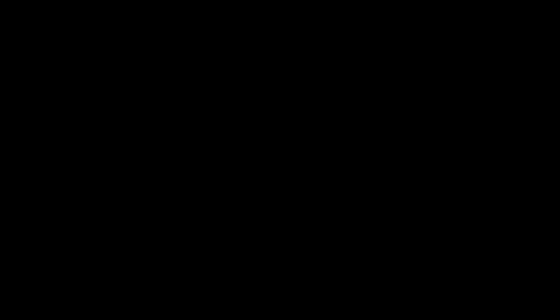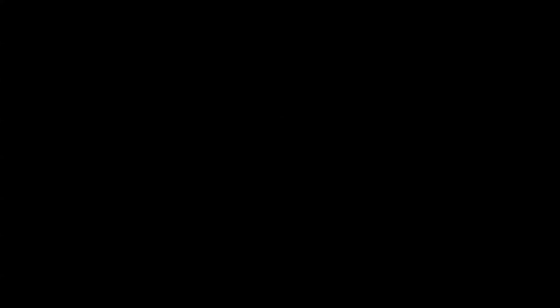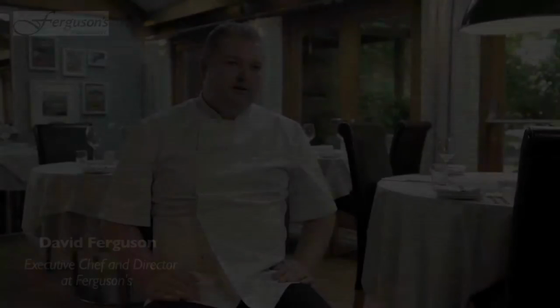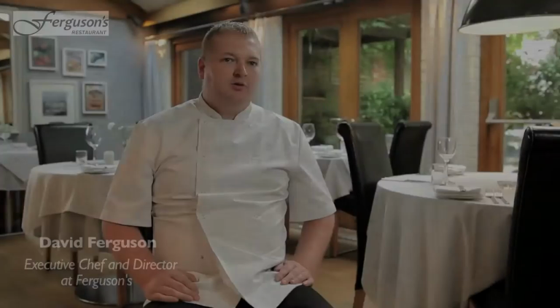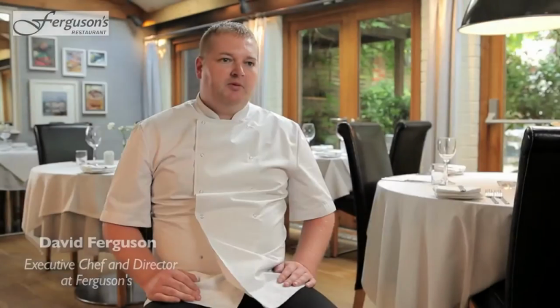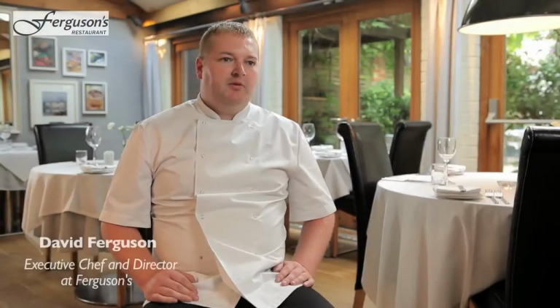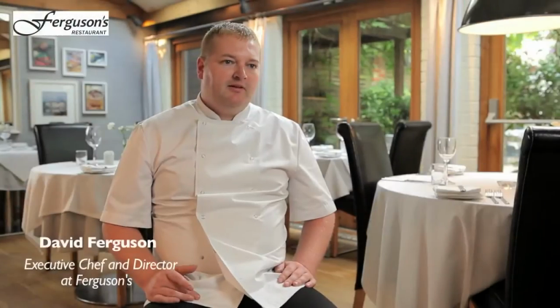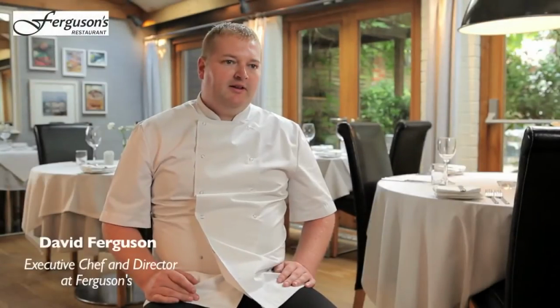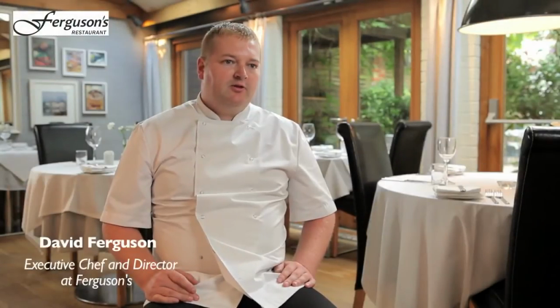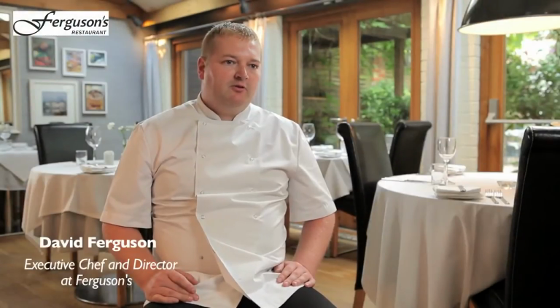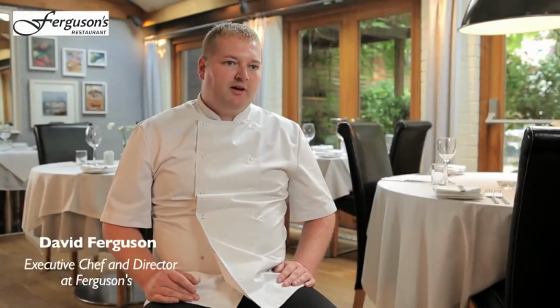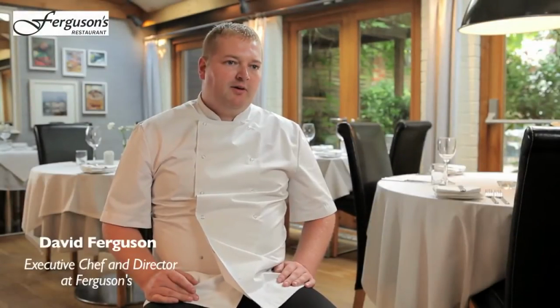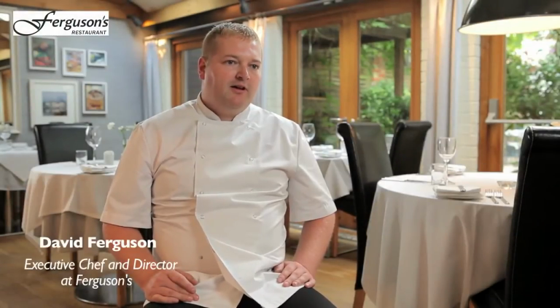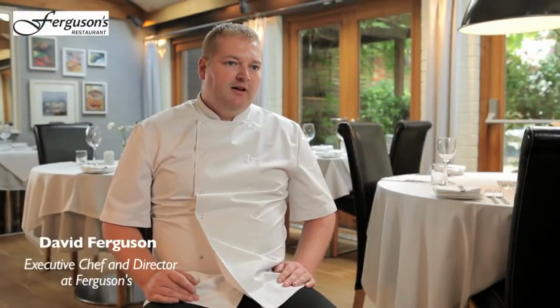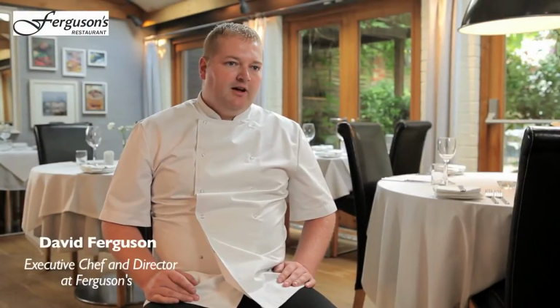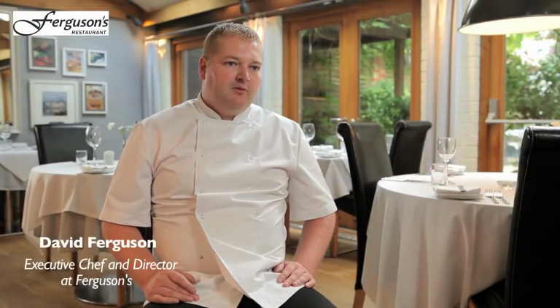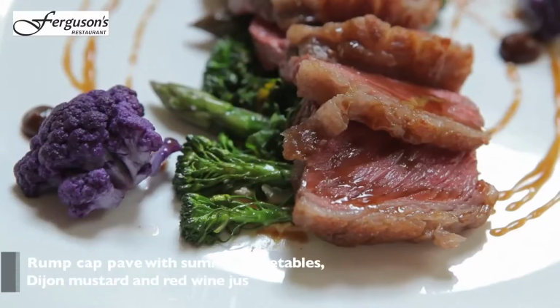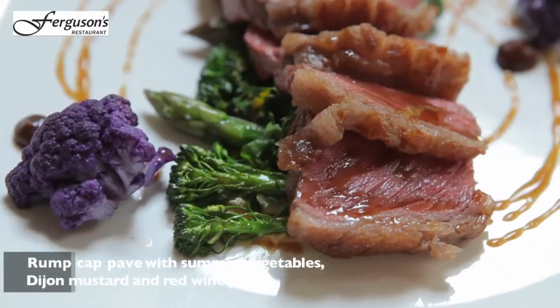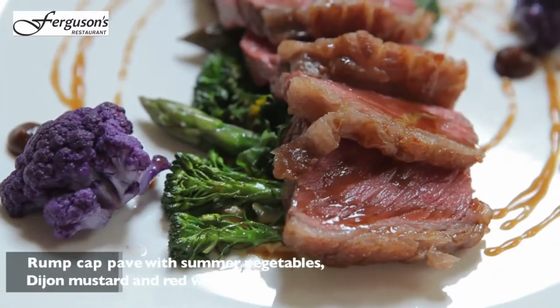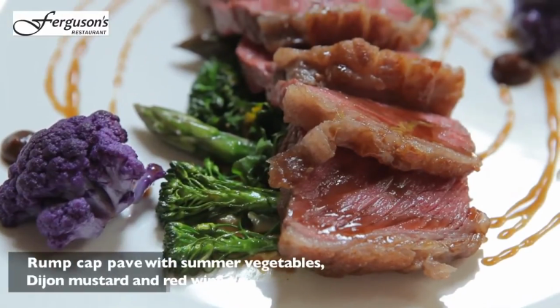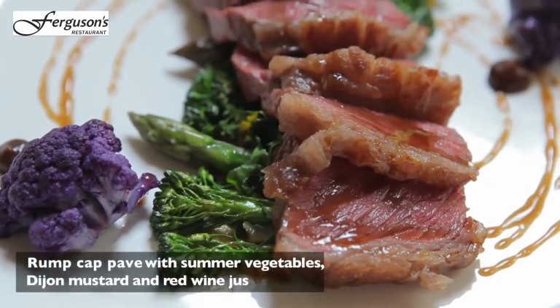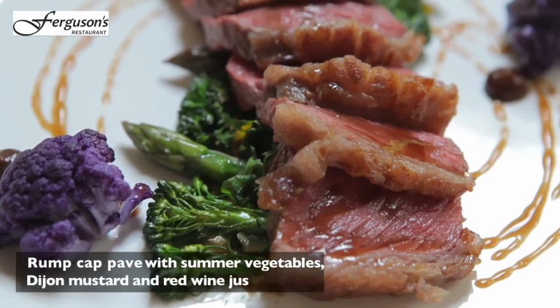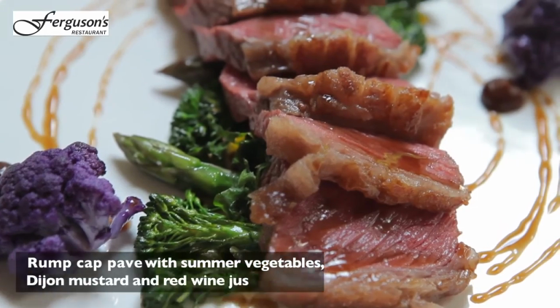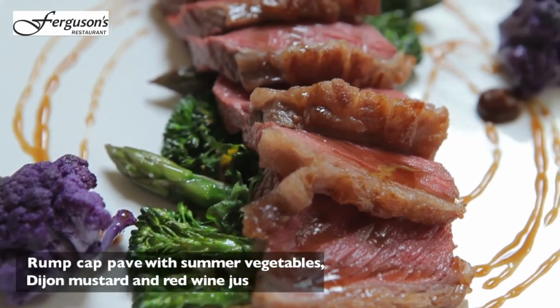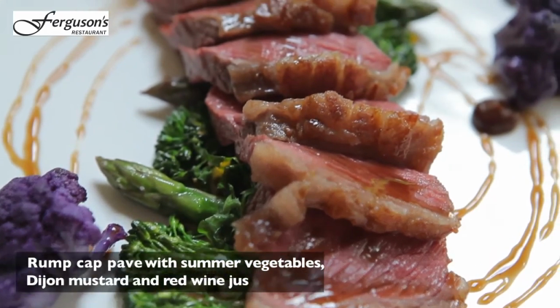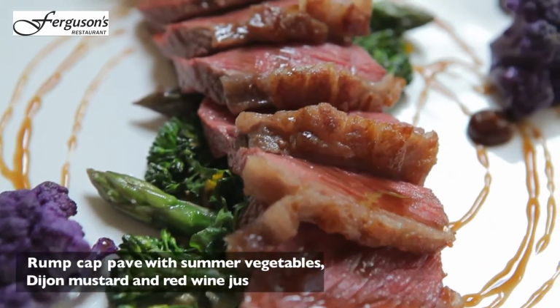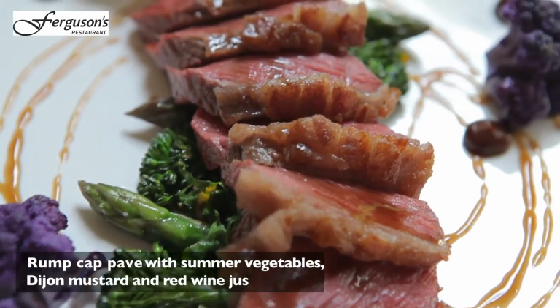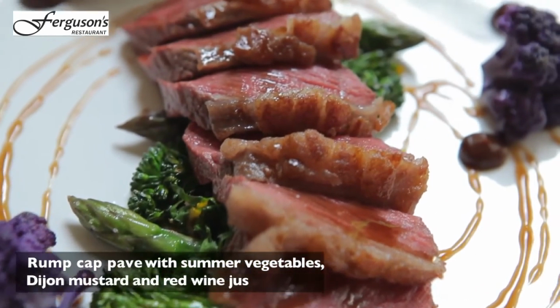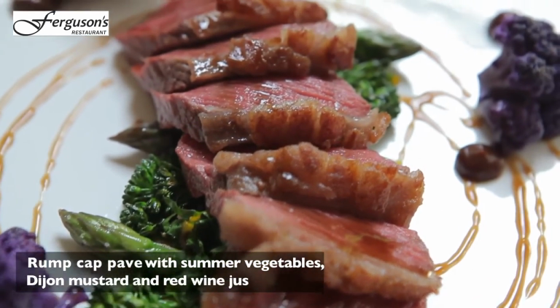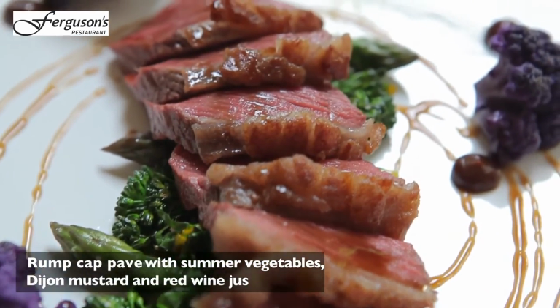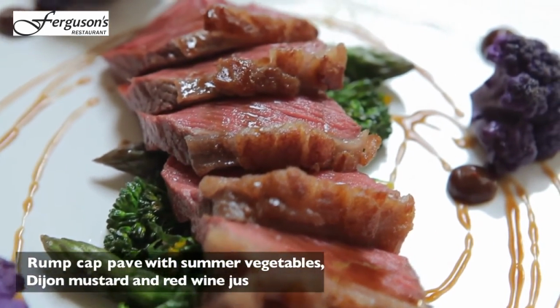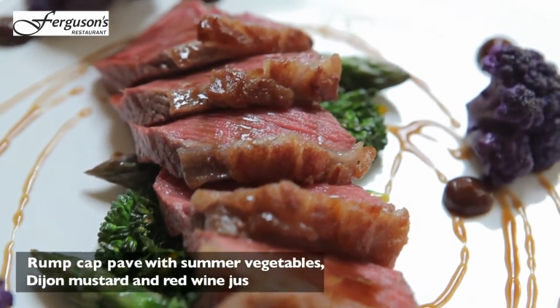The dish we're going to be preparing today is a rump cap with some vegetables, Dijon mustard and shallot purée.